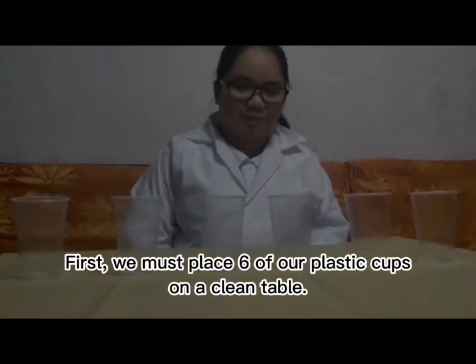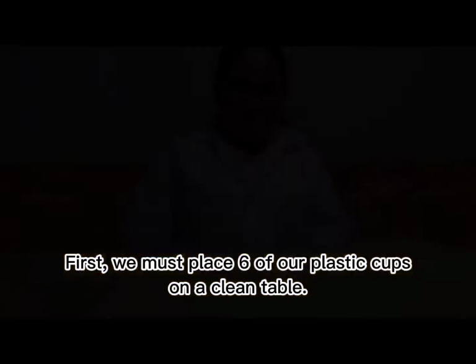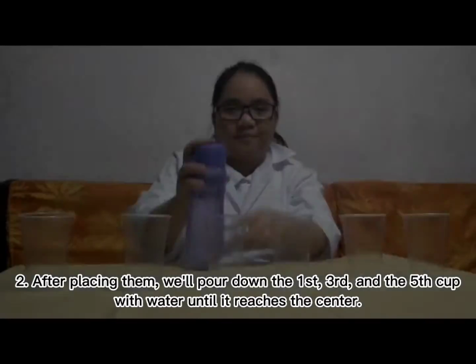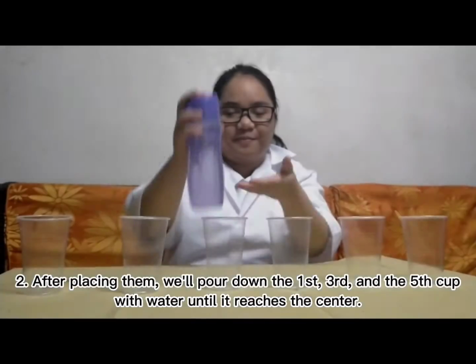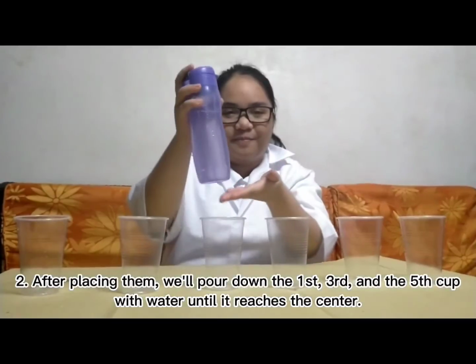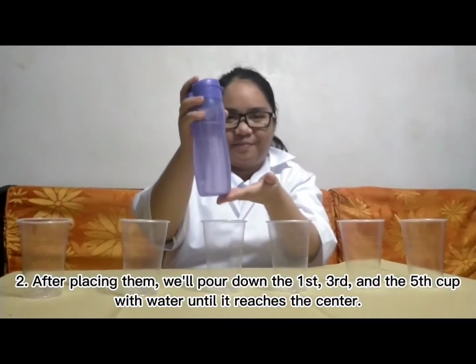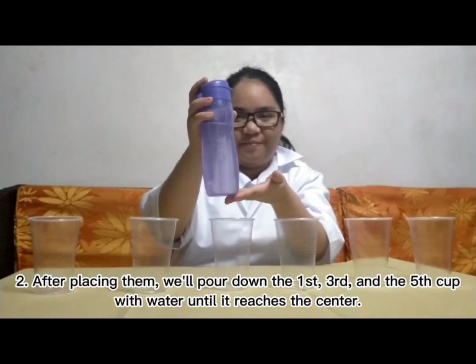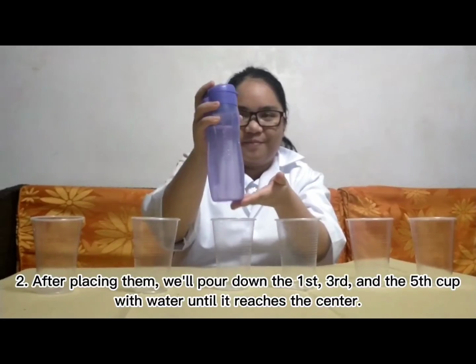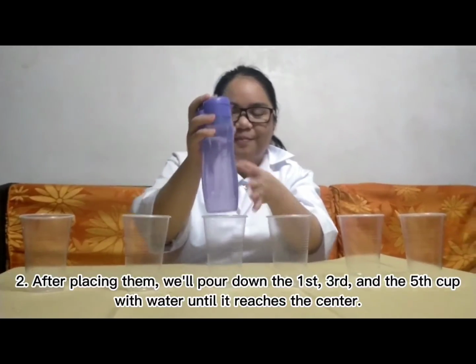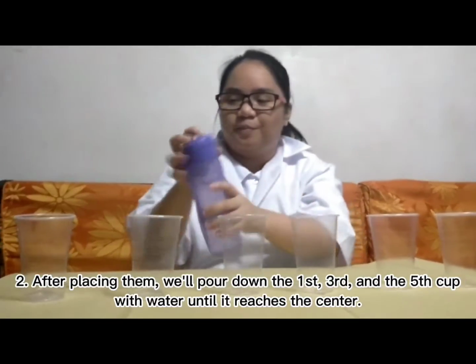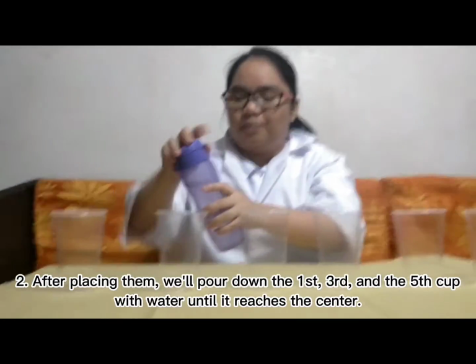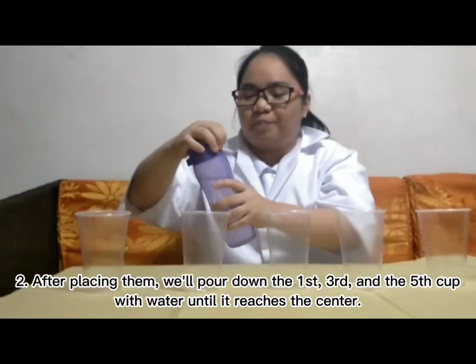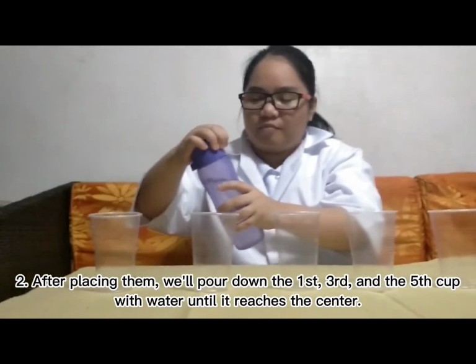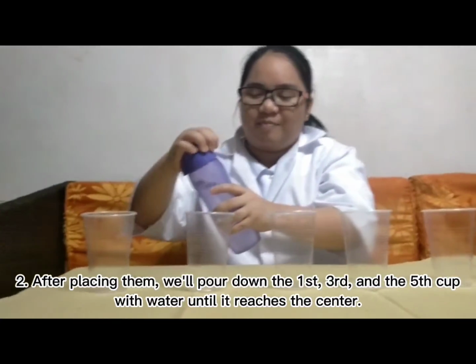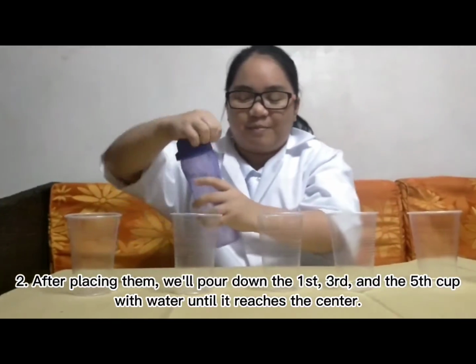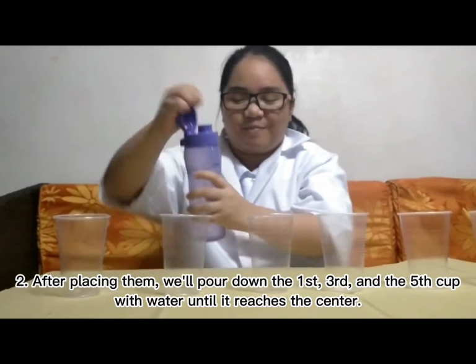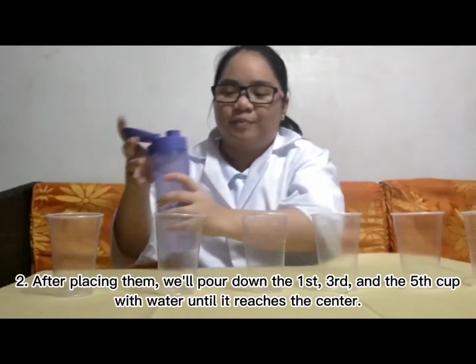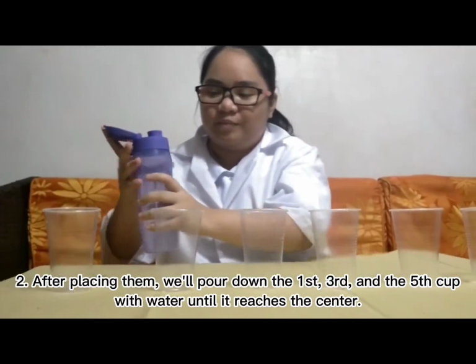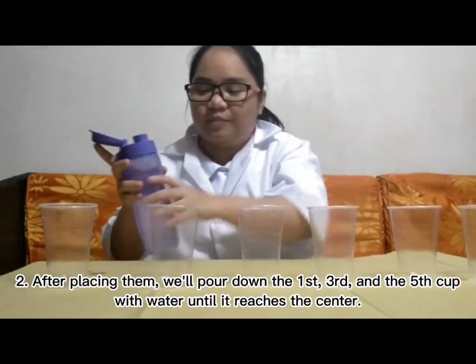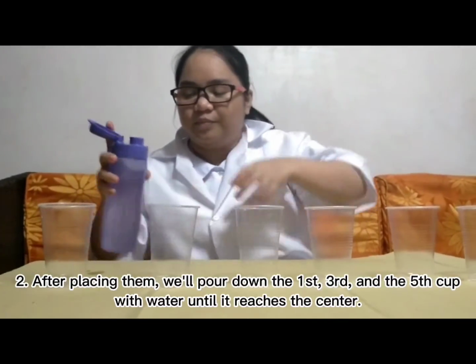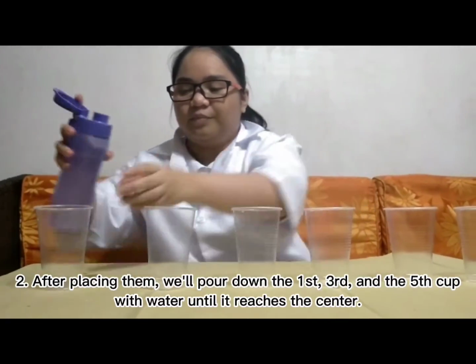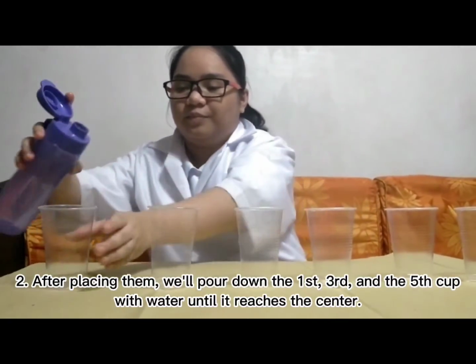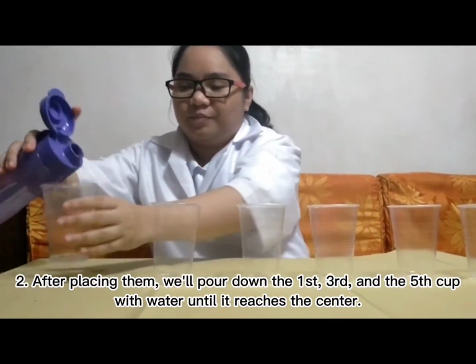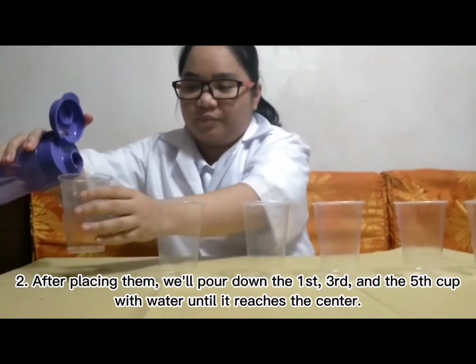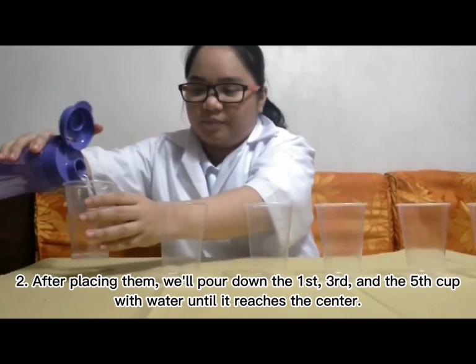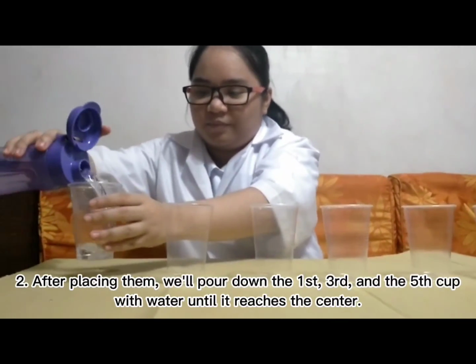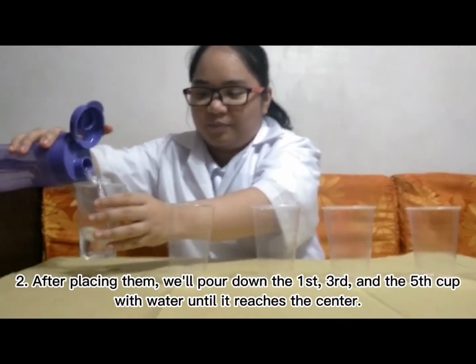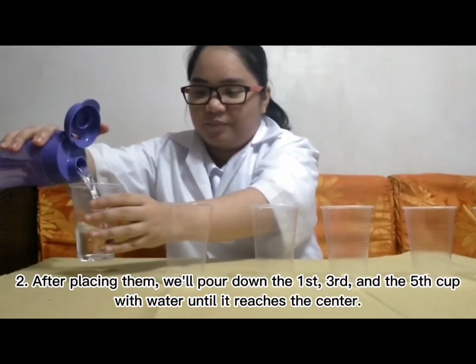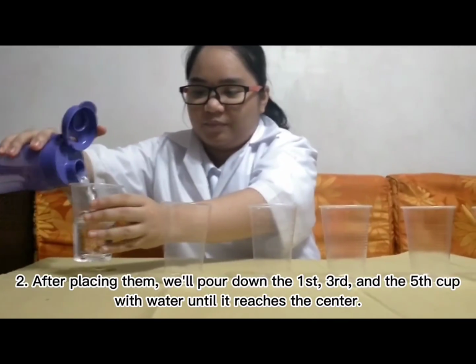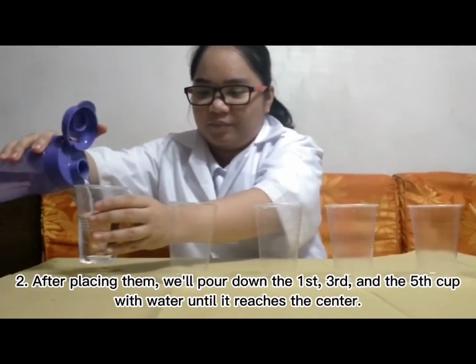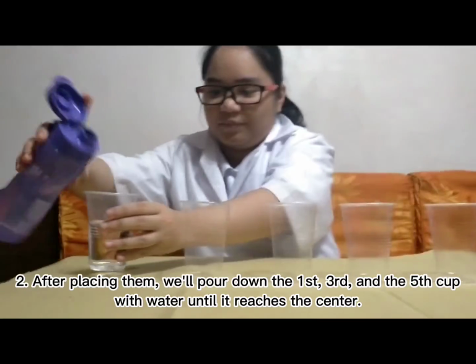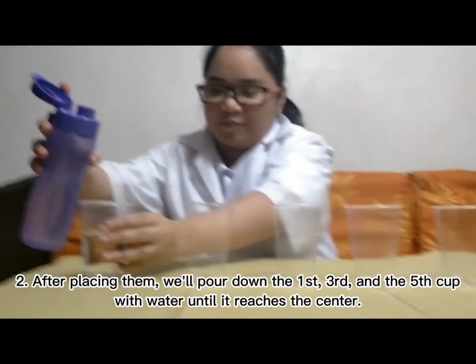Two, after placing them, we'll pour down the first, third, and the fifth cup with water until it reaches the center.